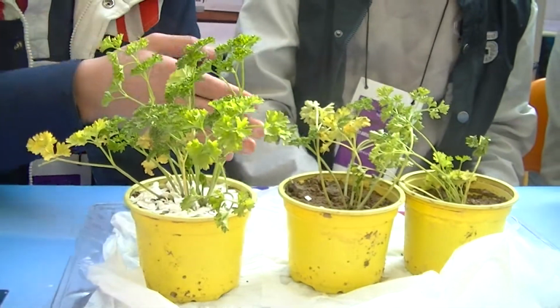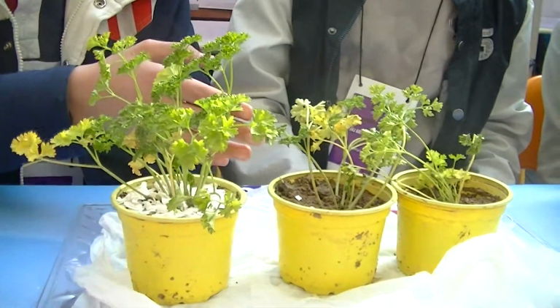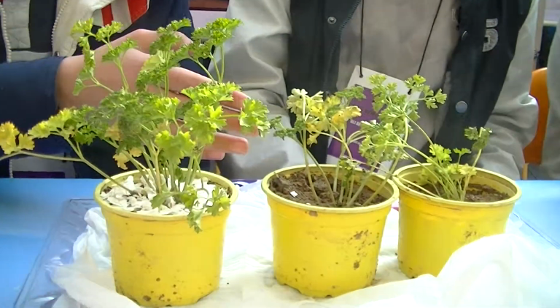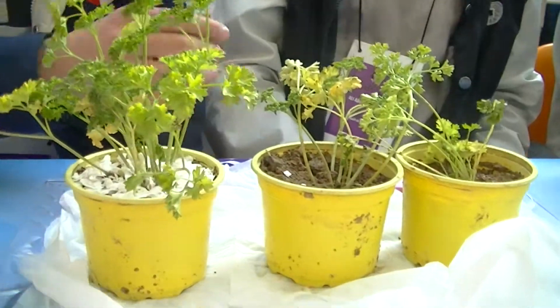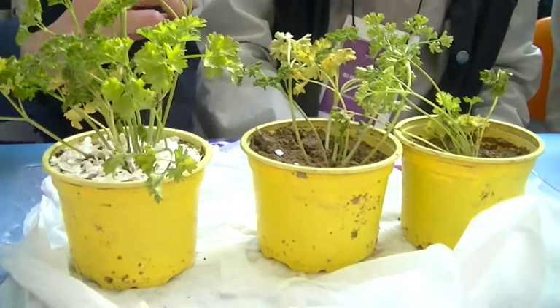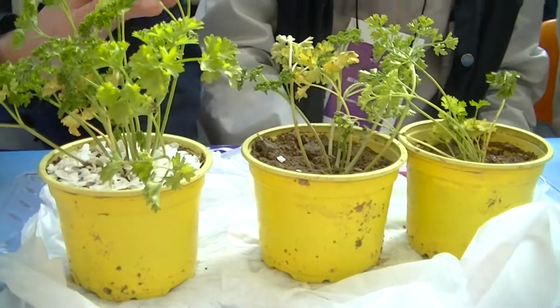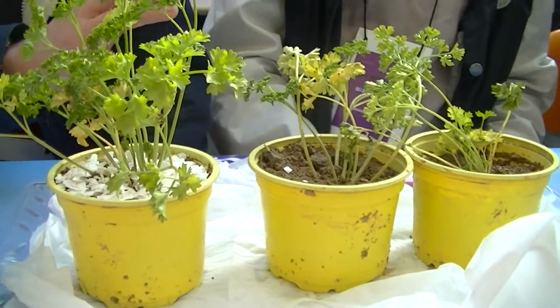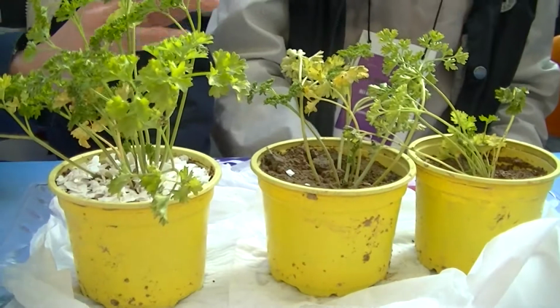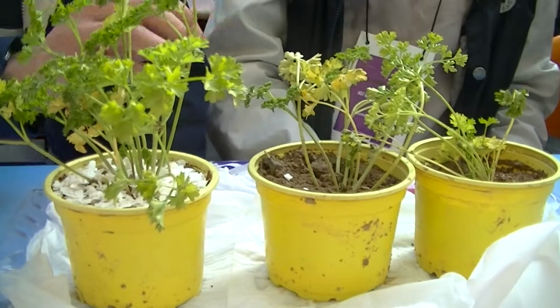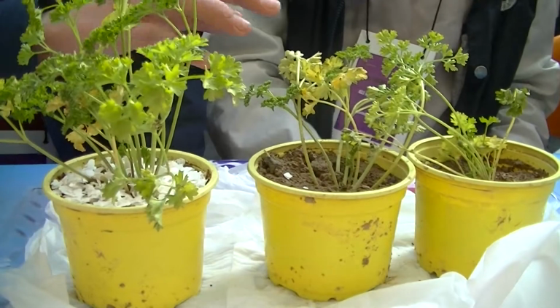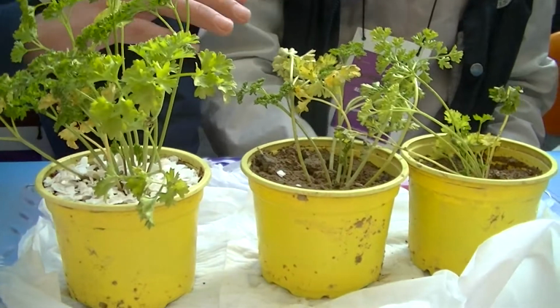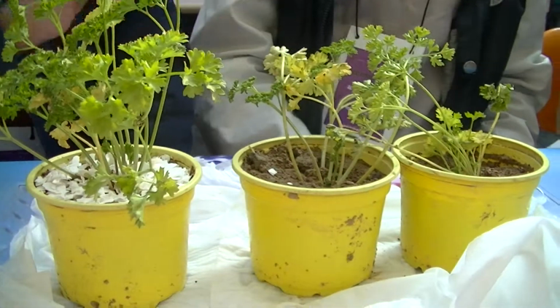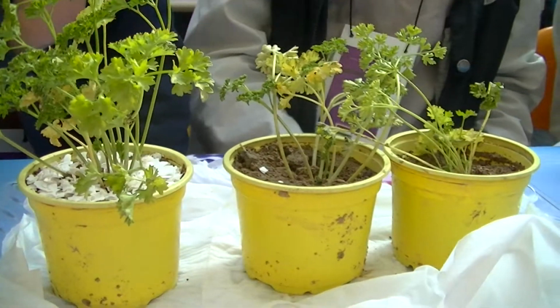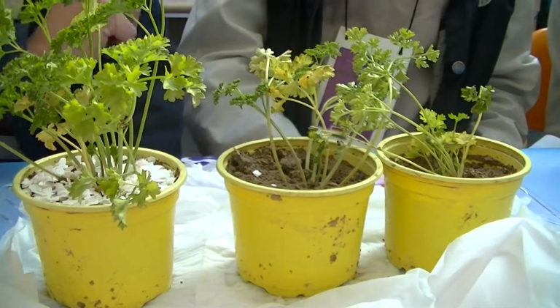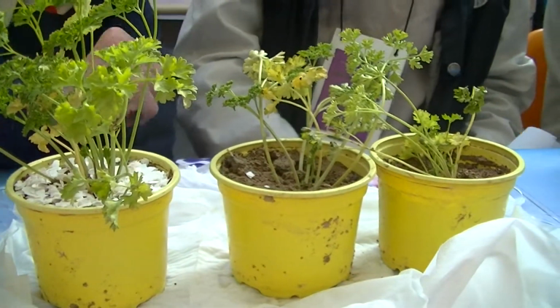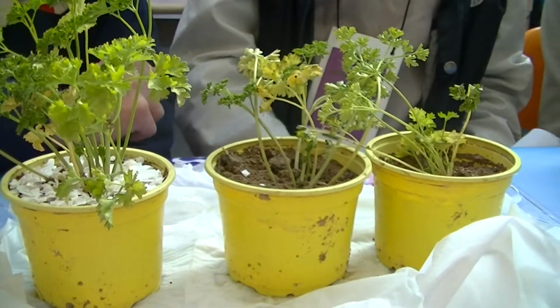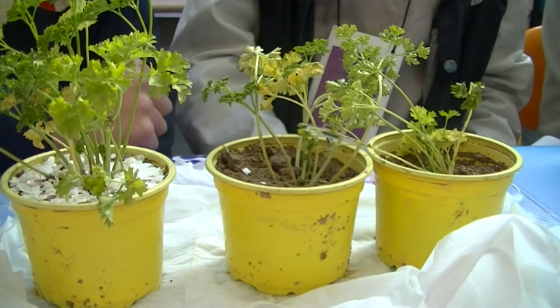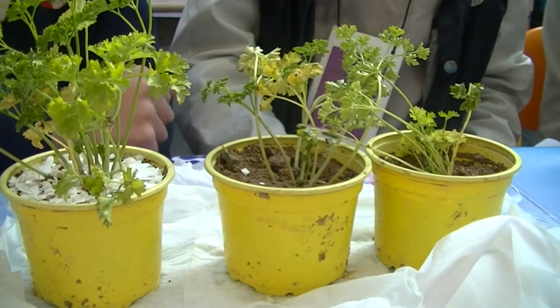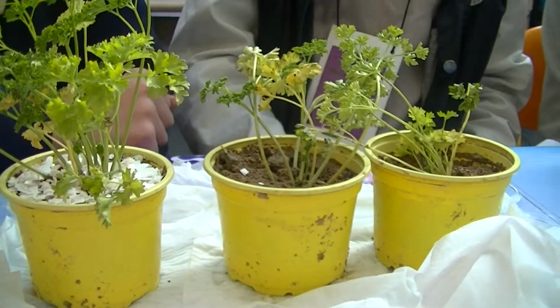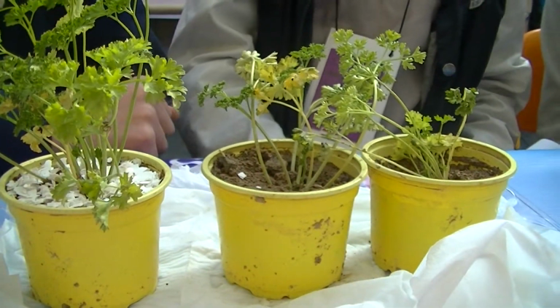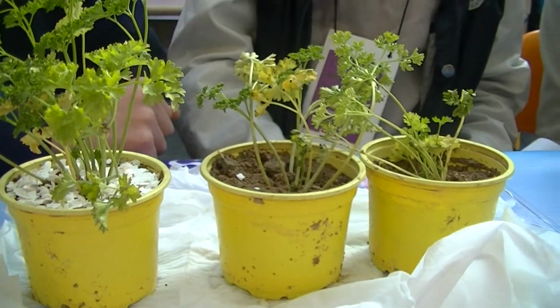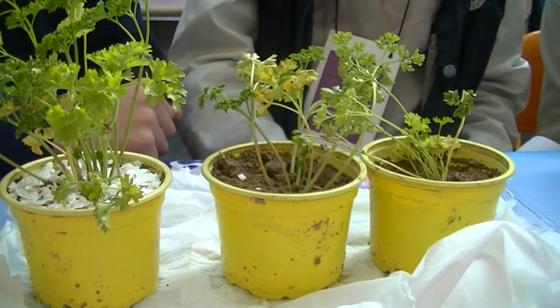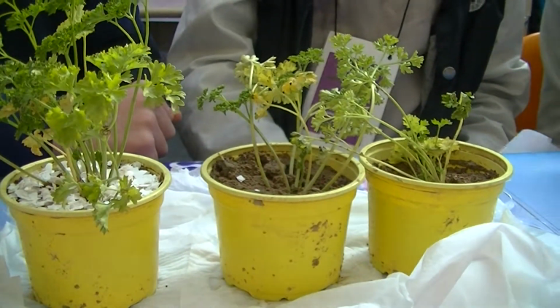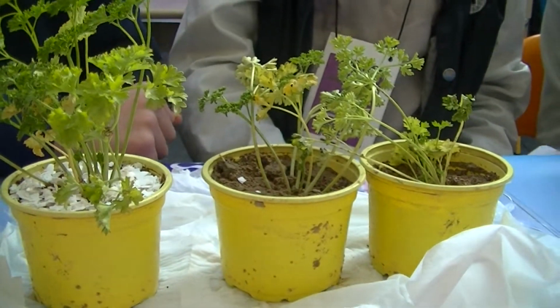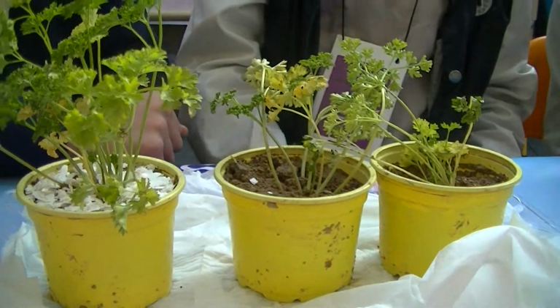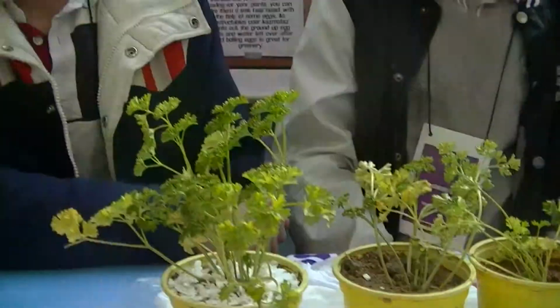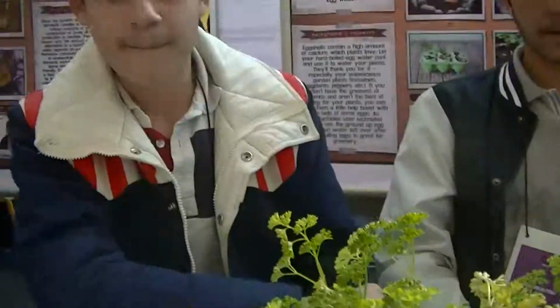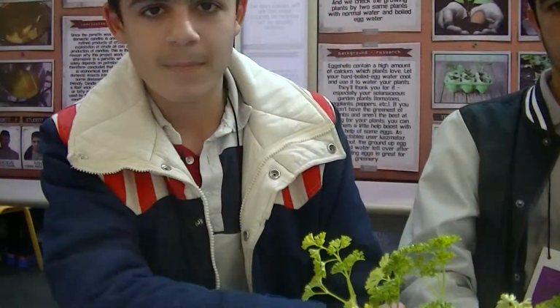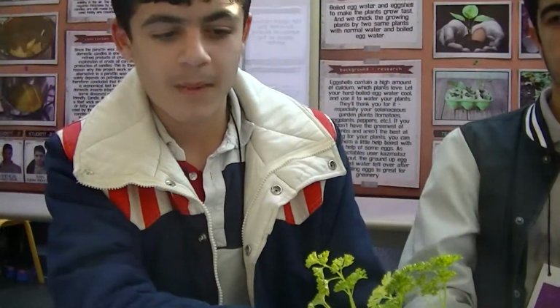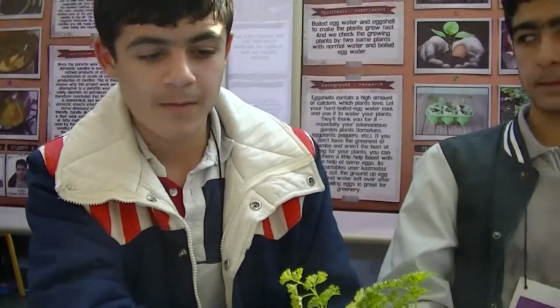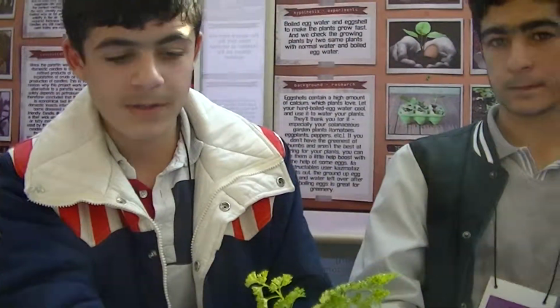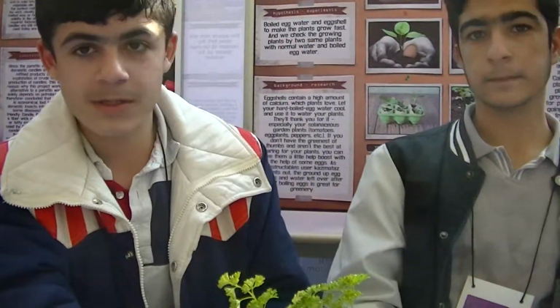This one didn't have good eggs, so it didn't grow fast. Let's check.